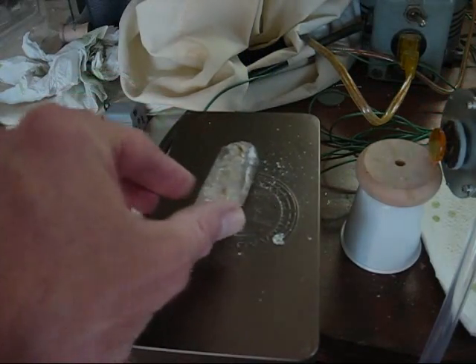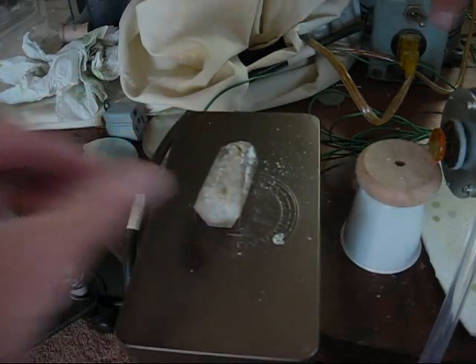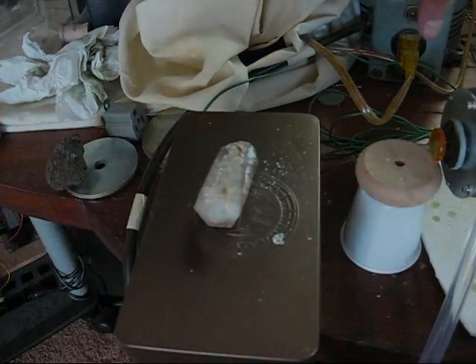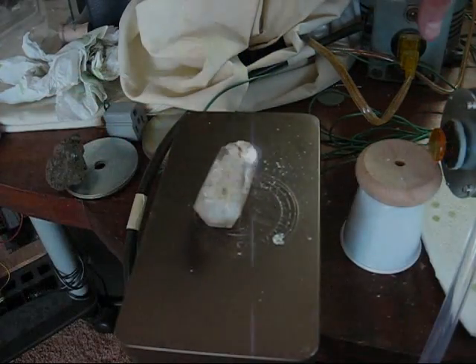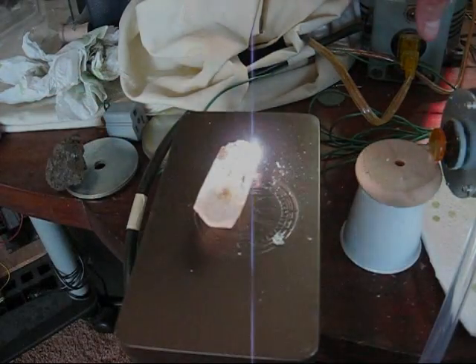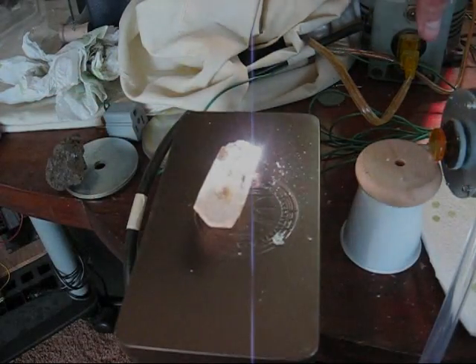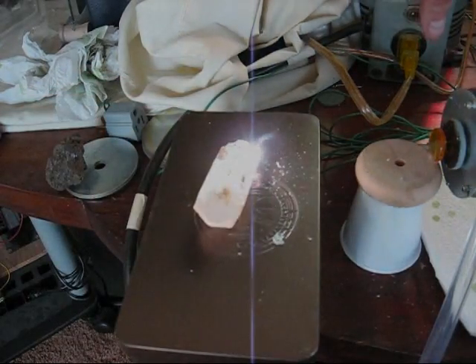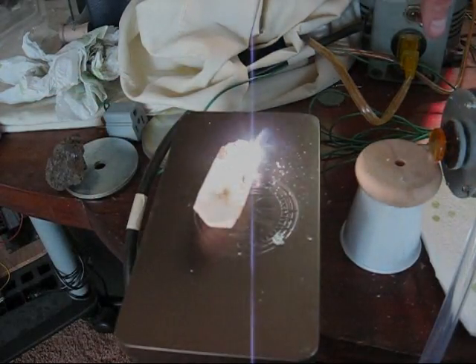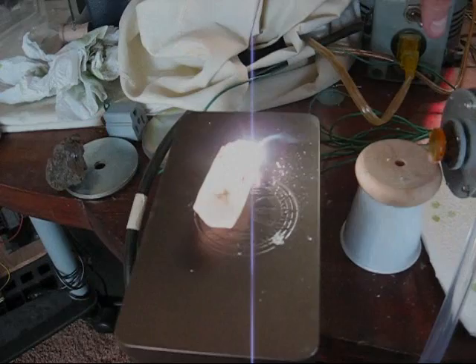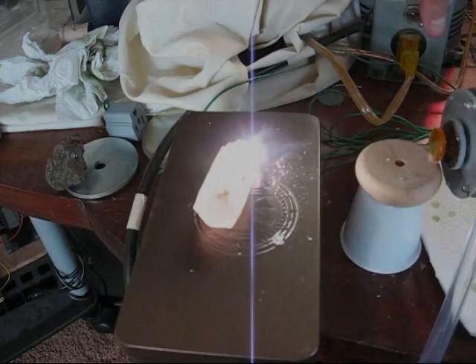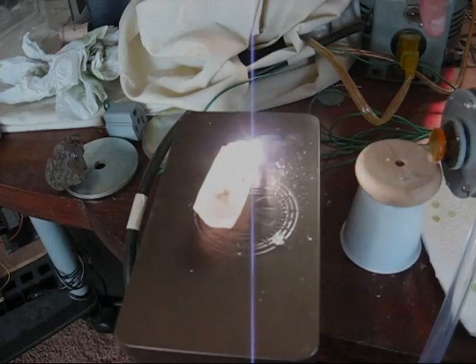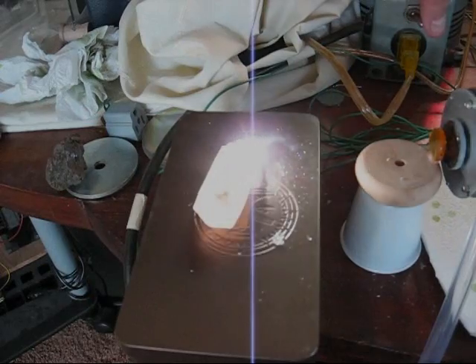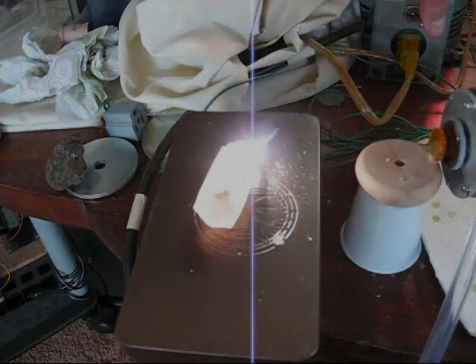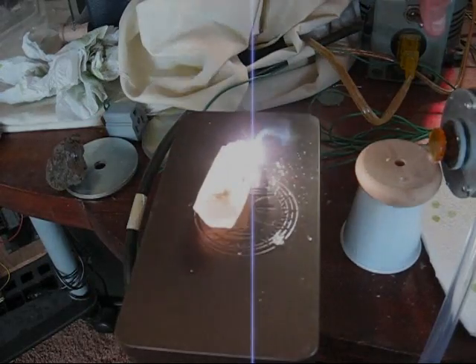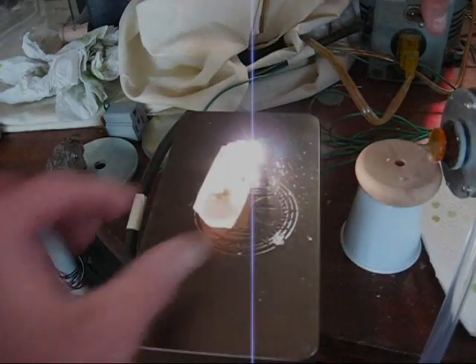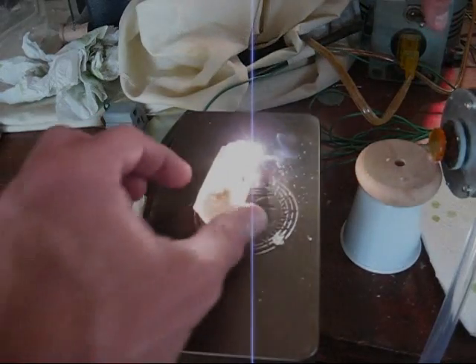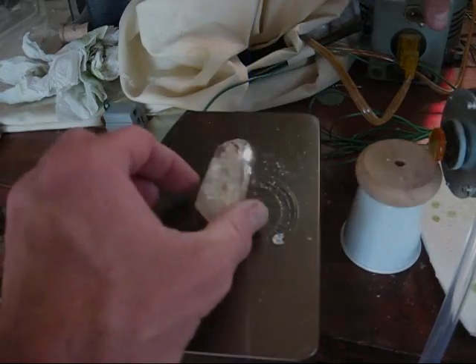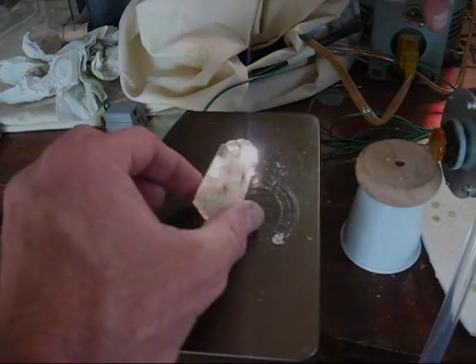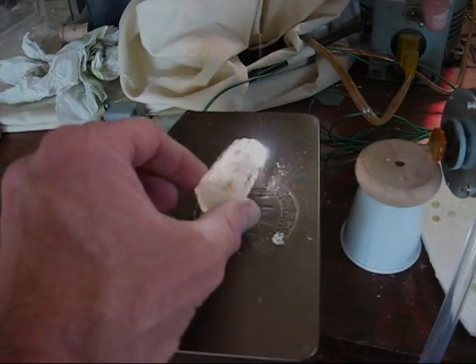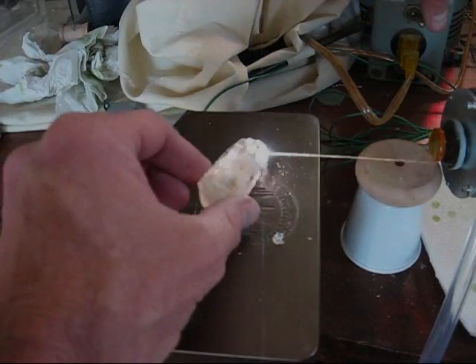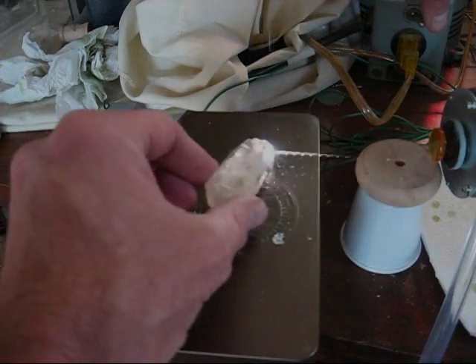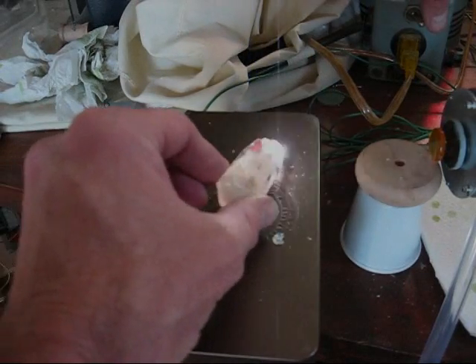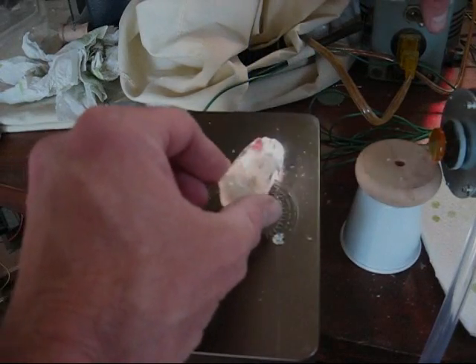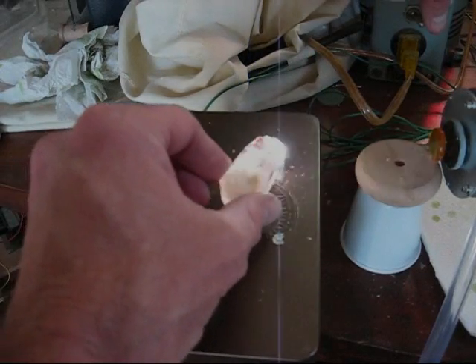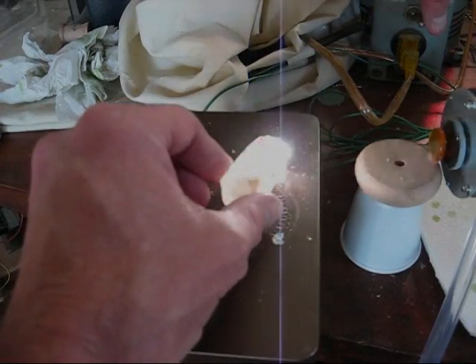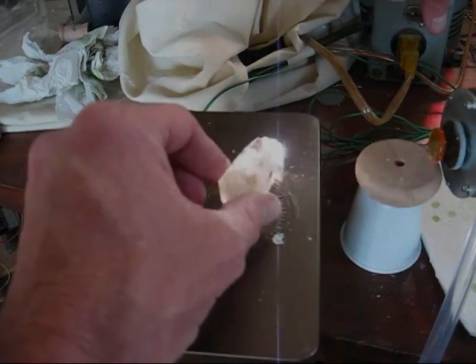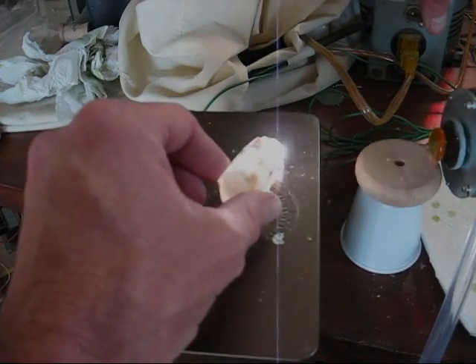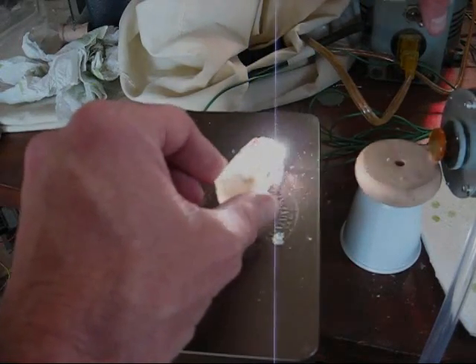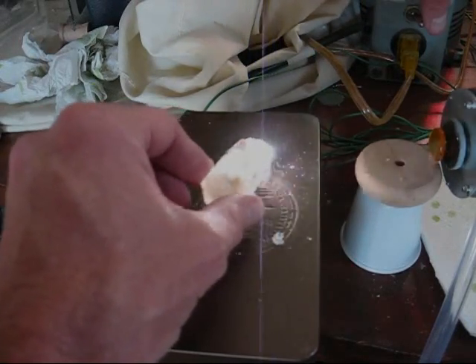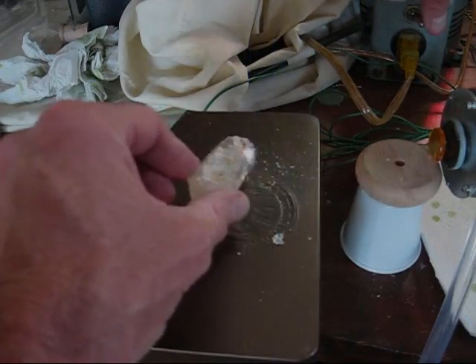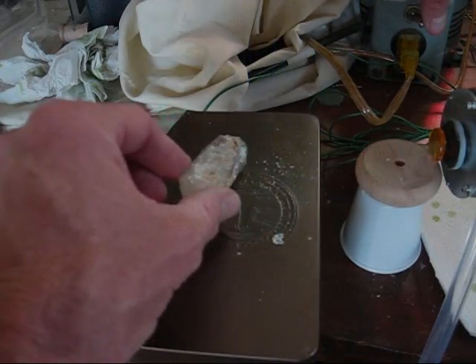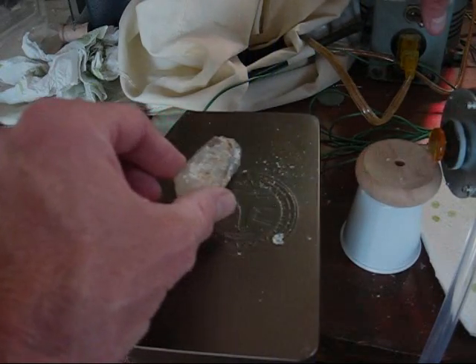There goes fuse — fuse to my little thing here.